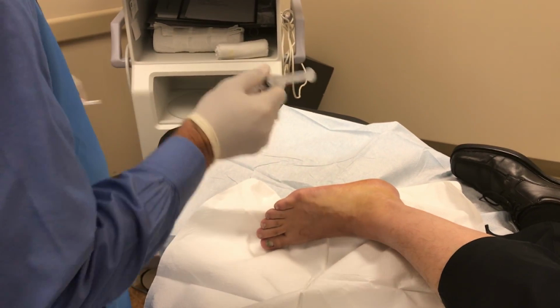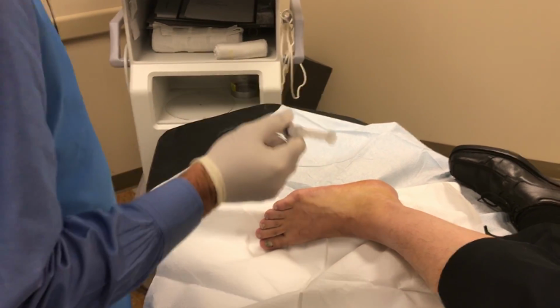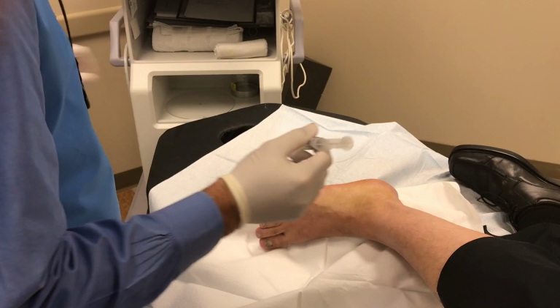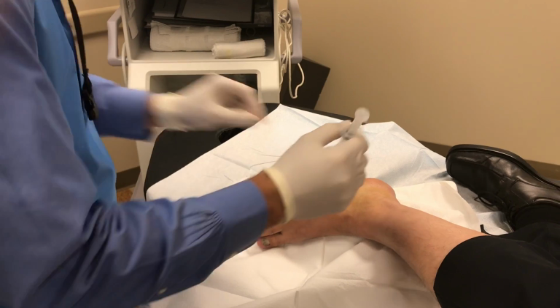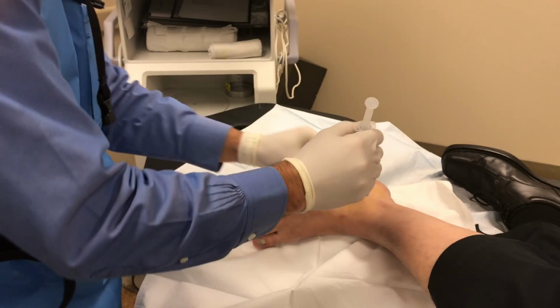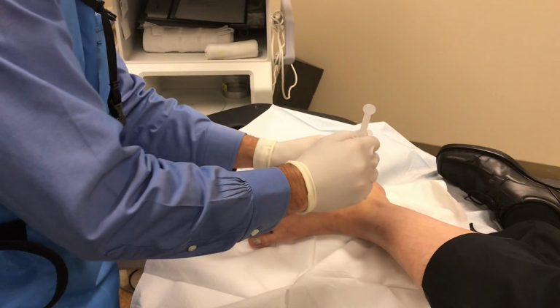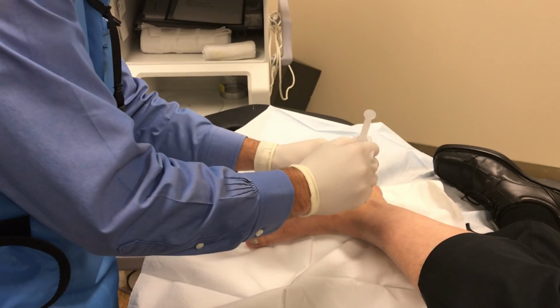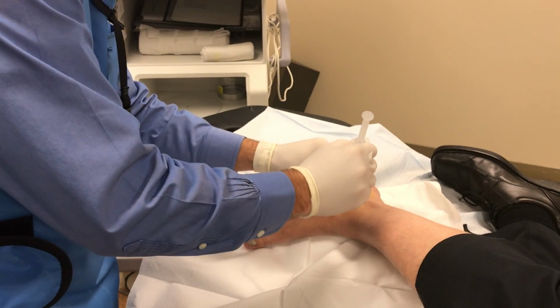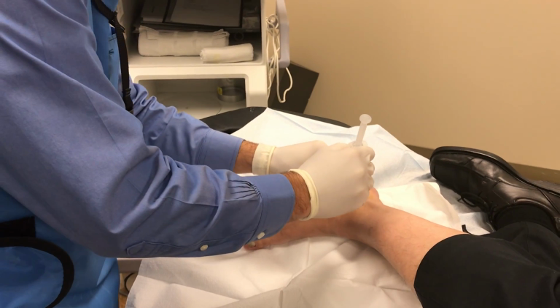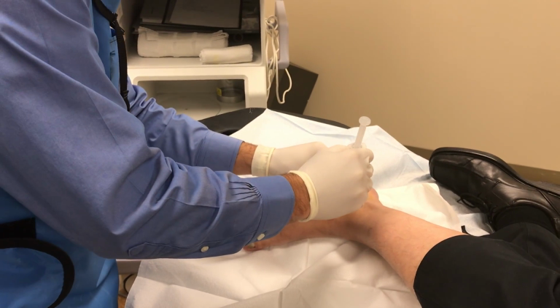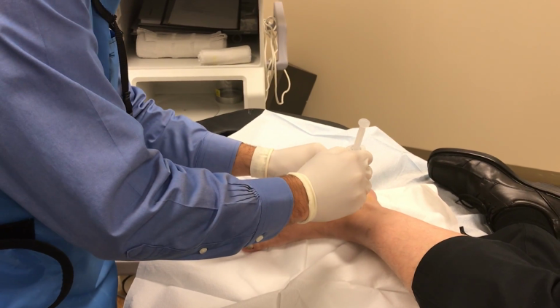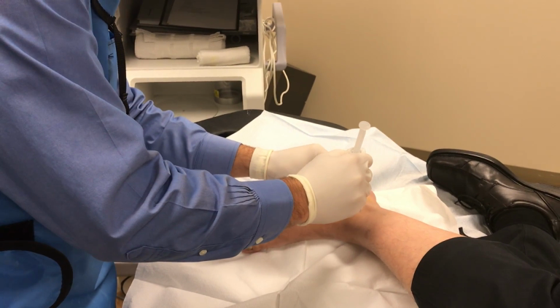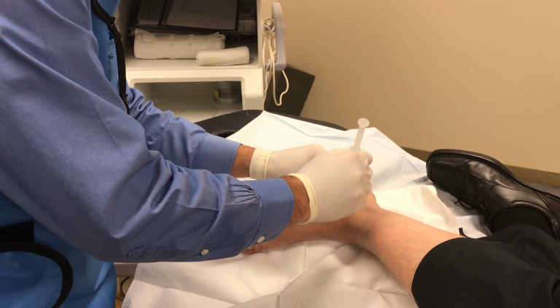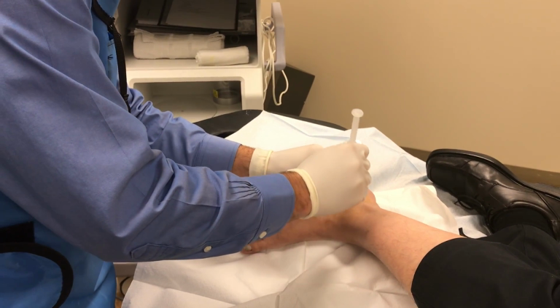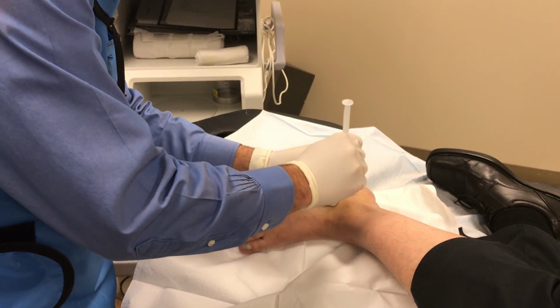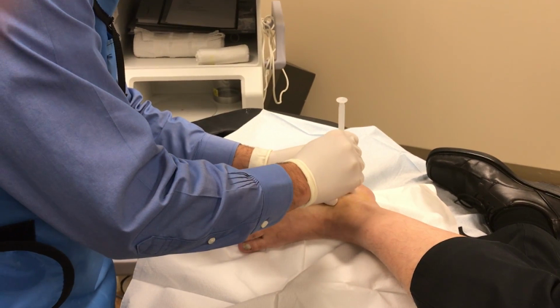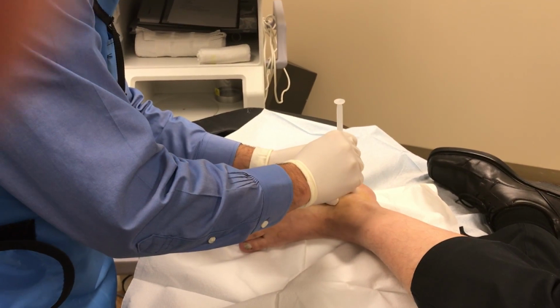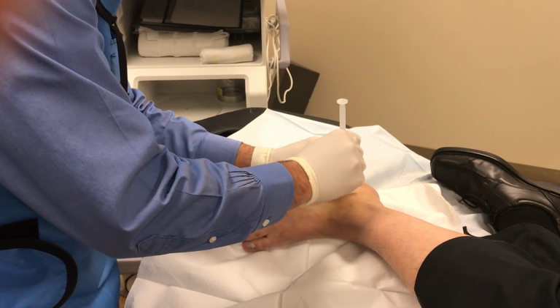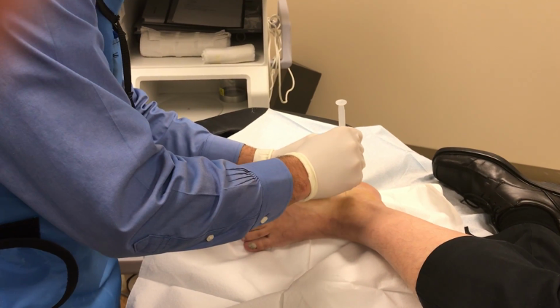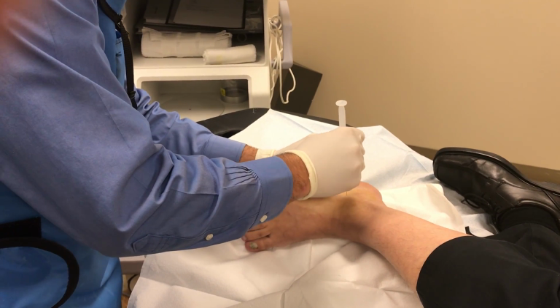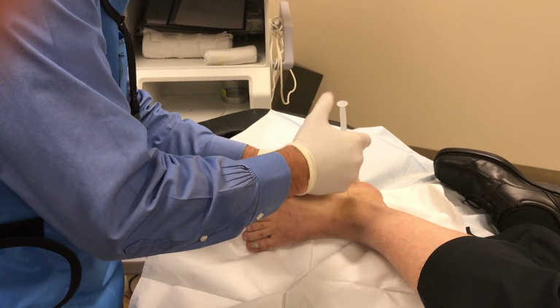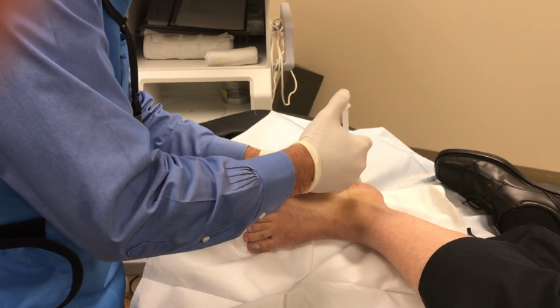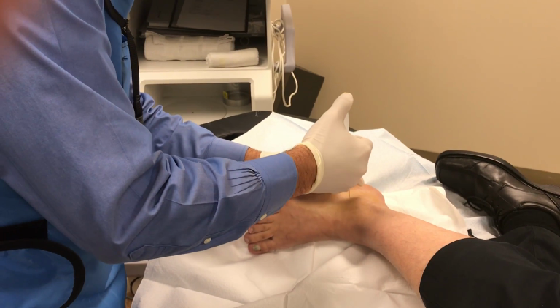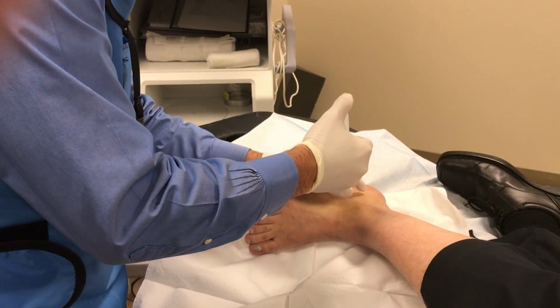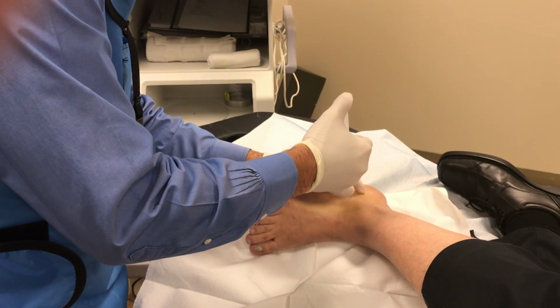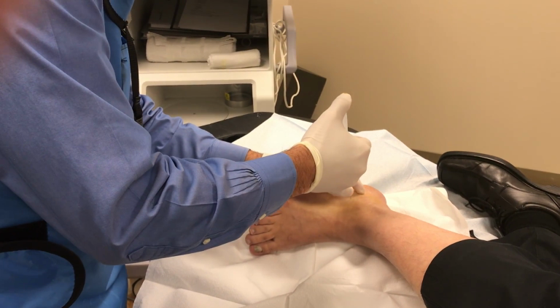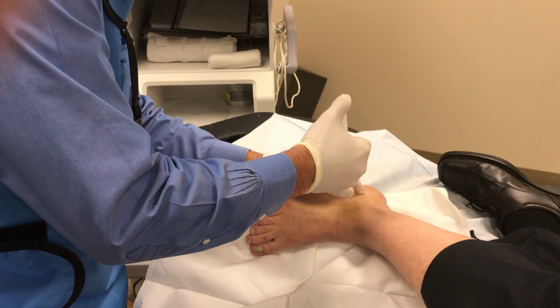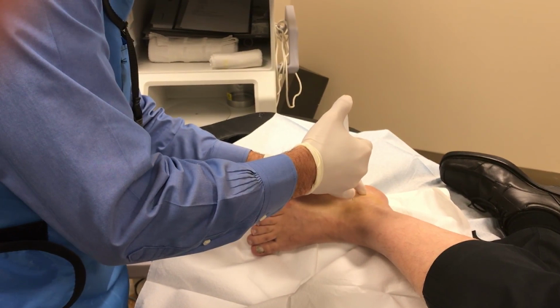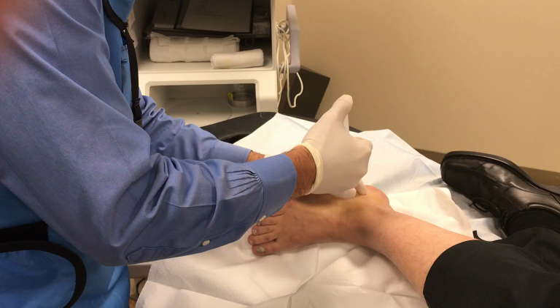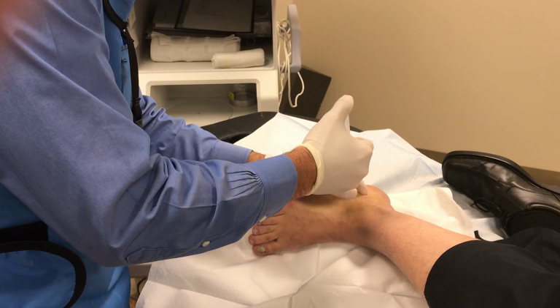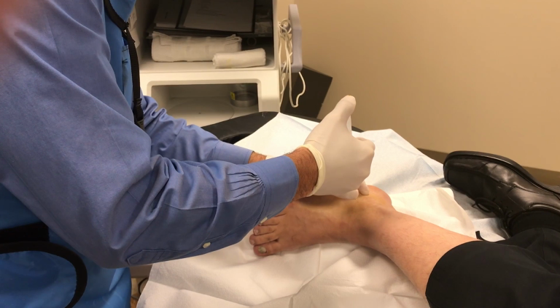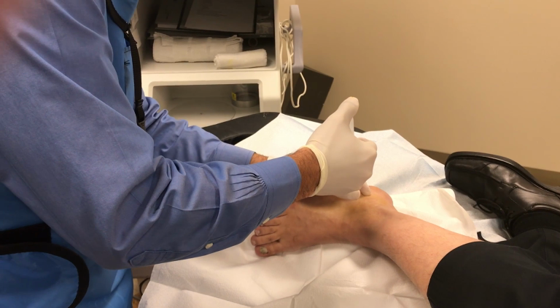I'm going to mark it with a needle cap. And a little poke — one, two, three, and poke. And we've already barely prepped.